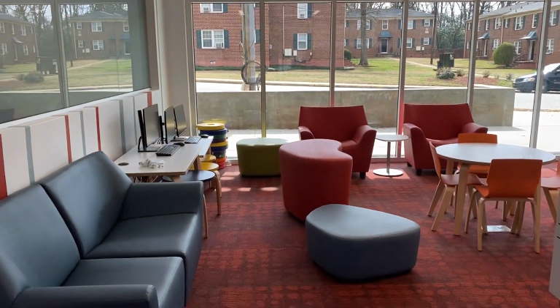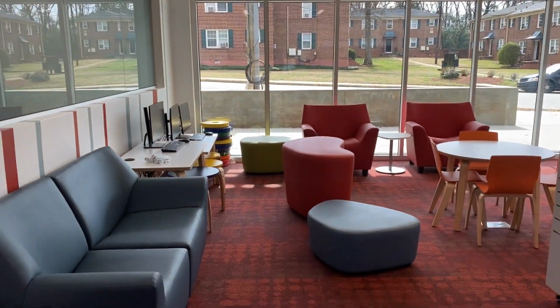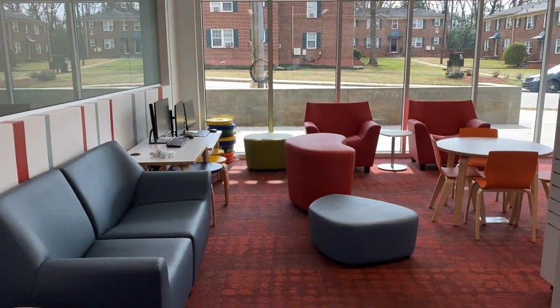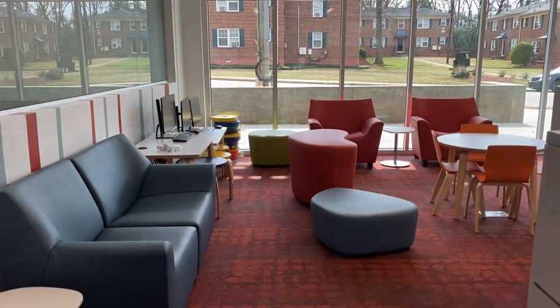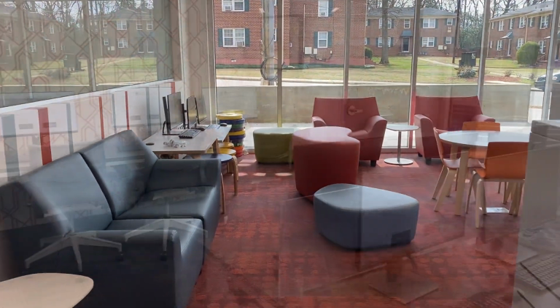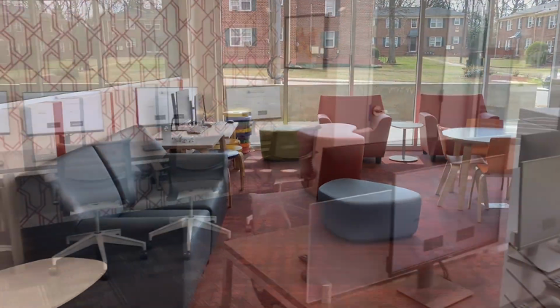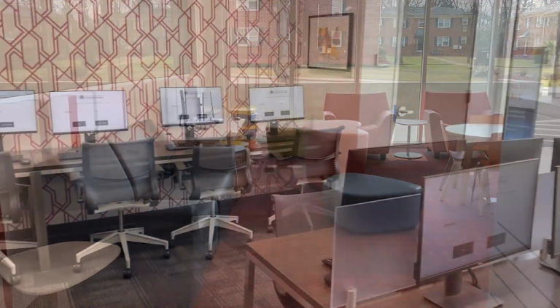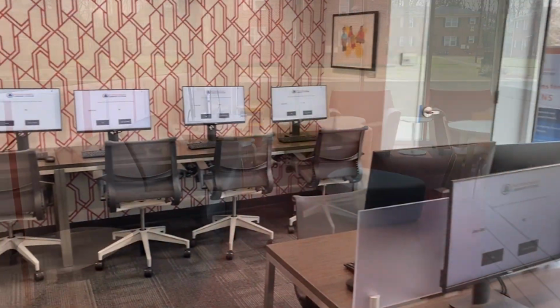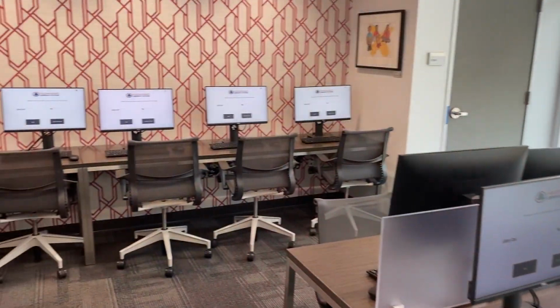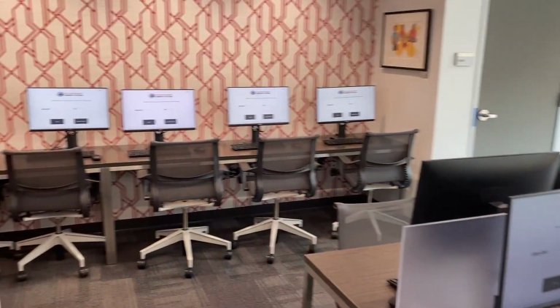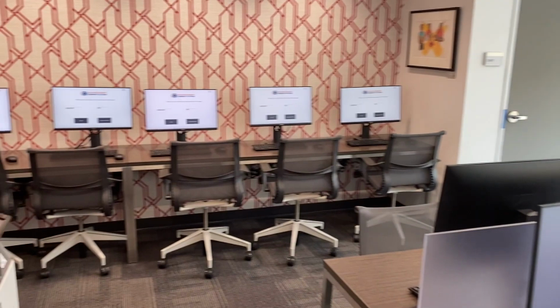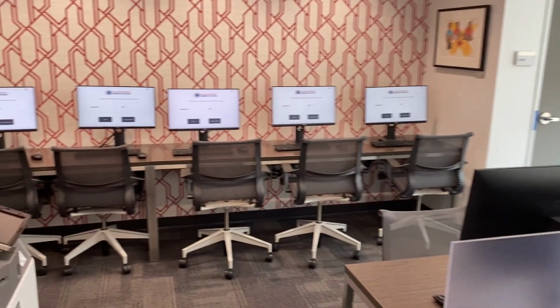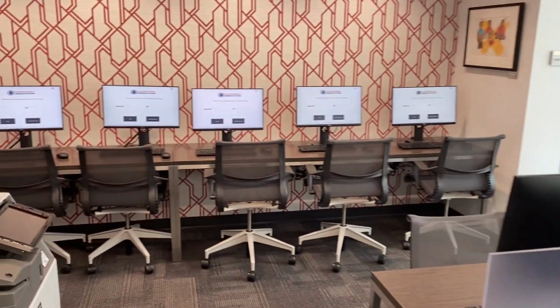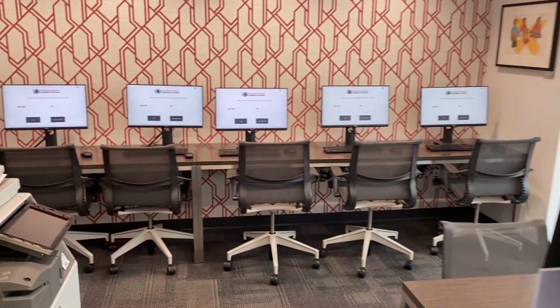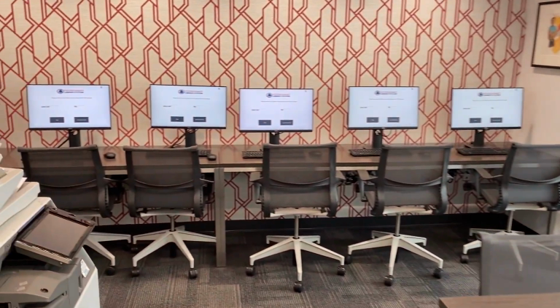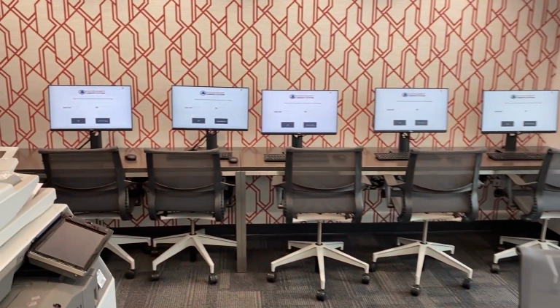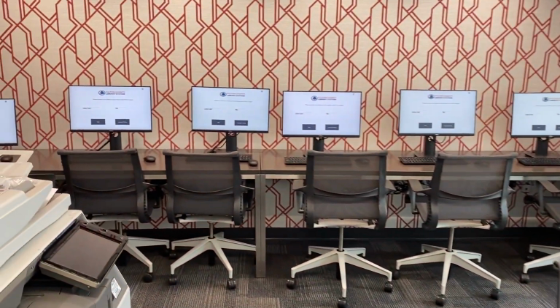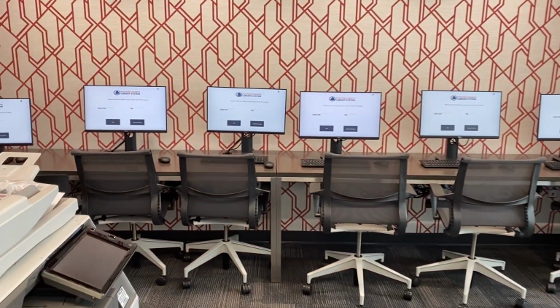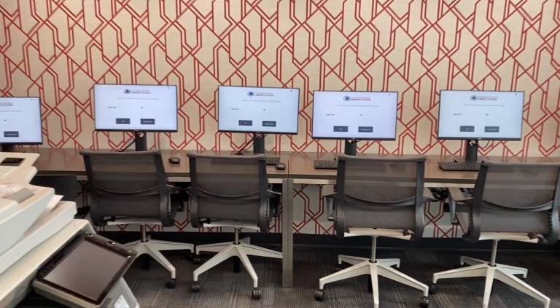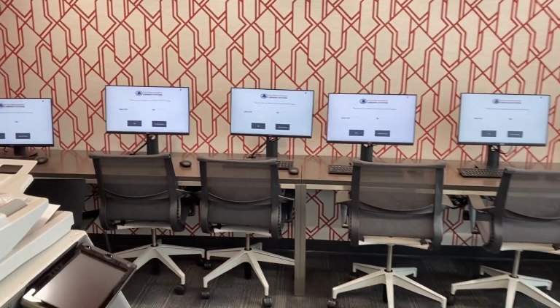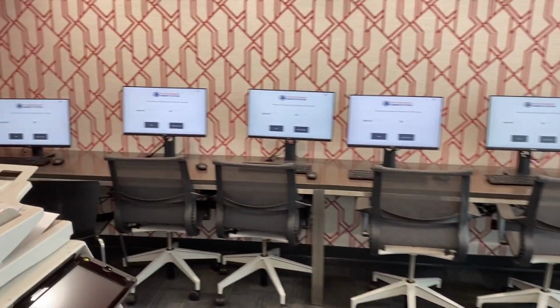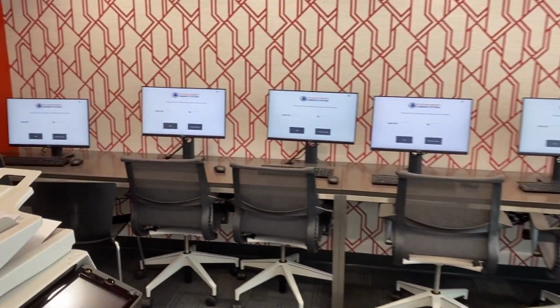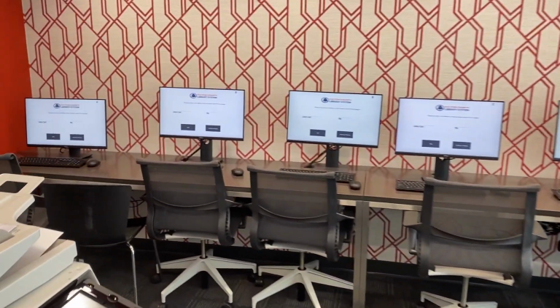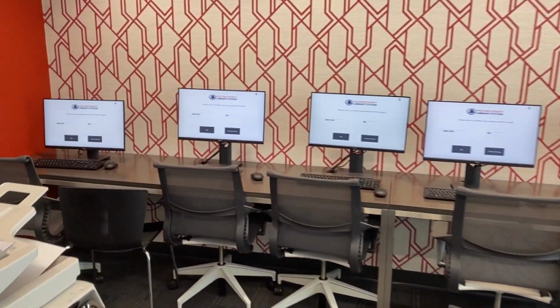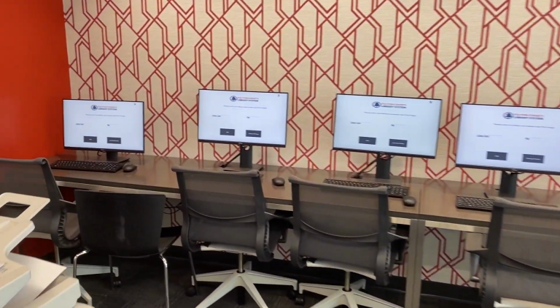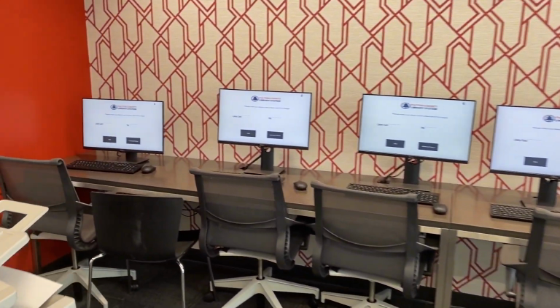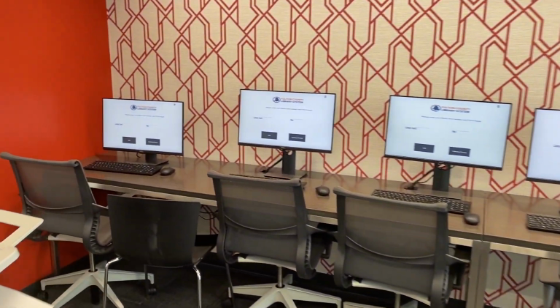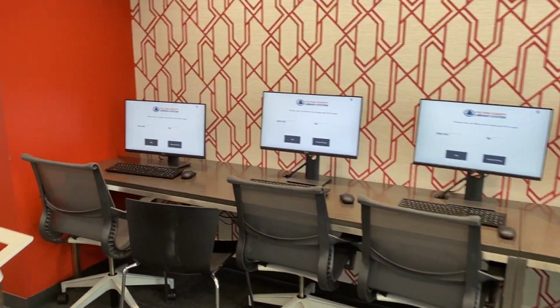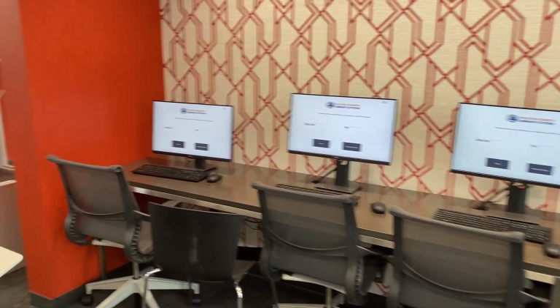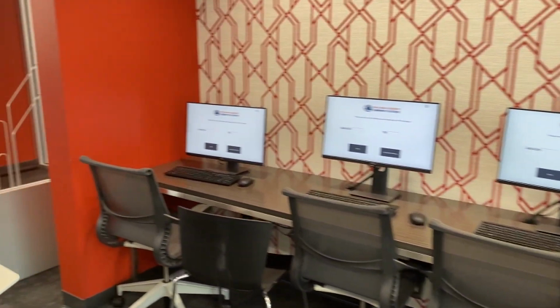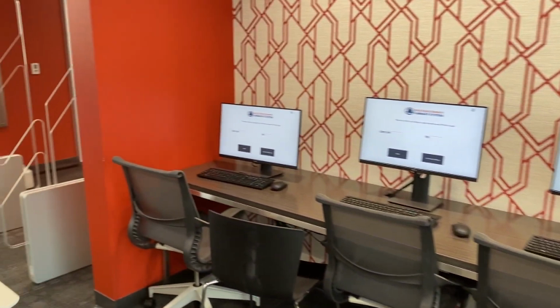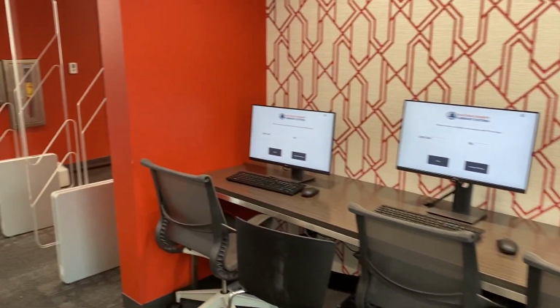Haightville Library welcomes you and we look forward to seeing you soon.